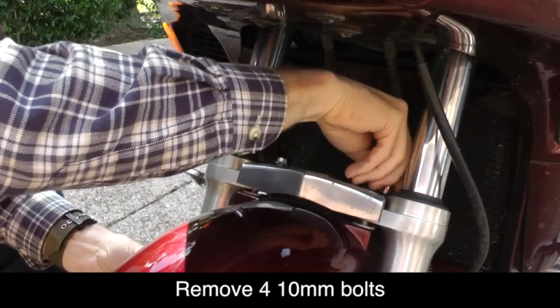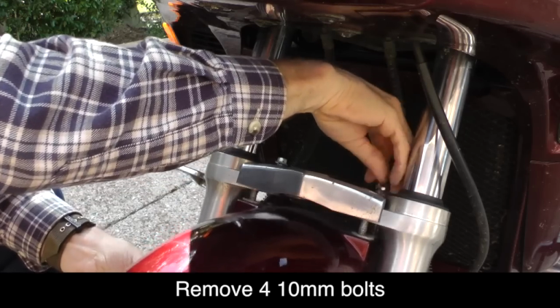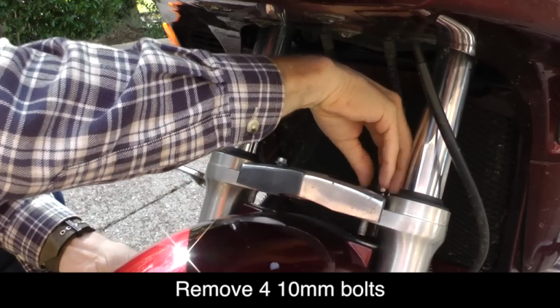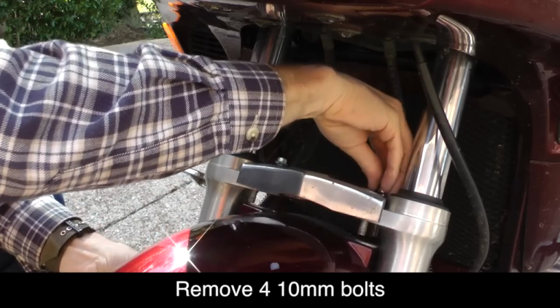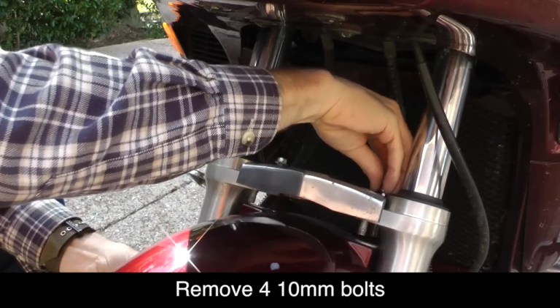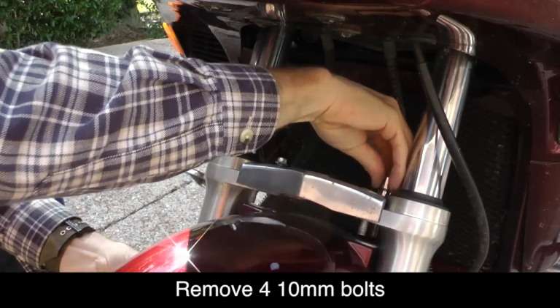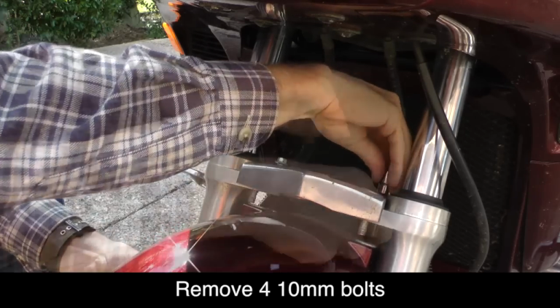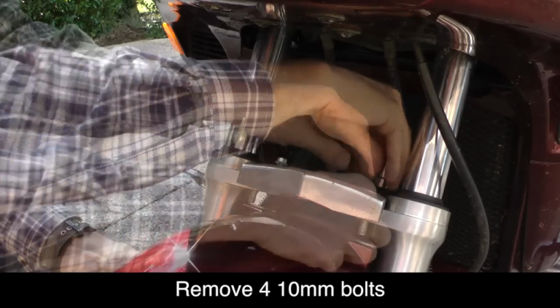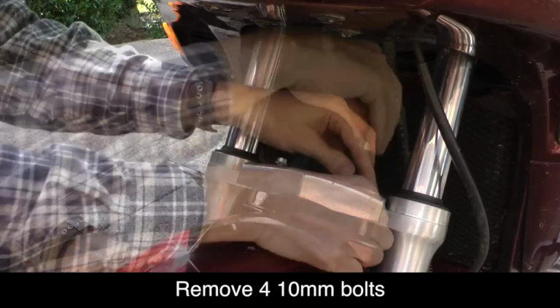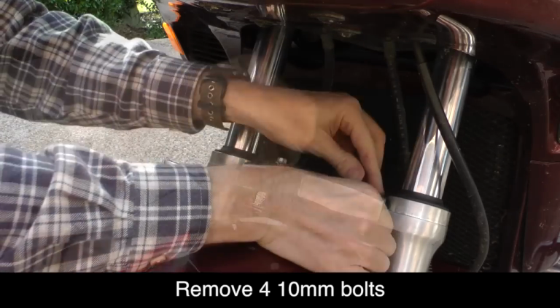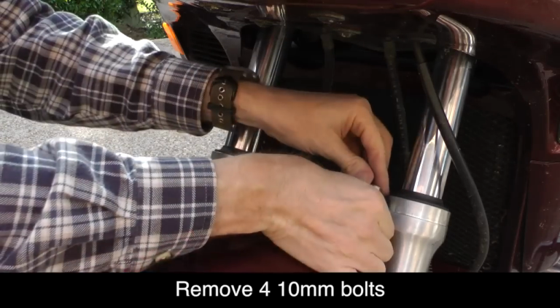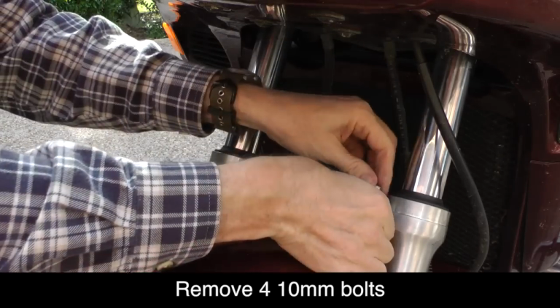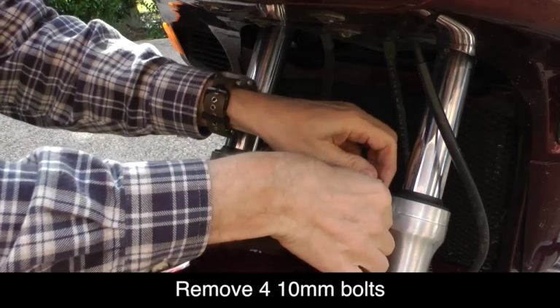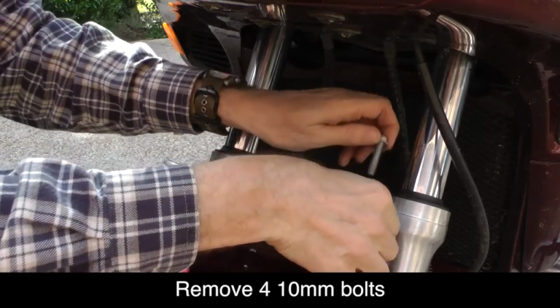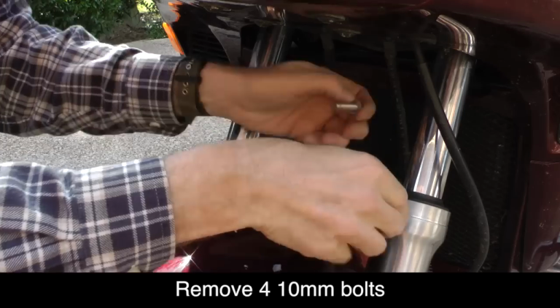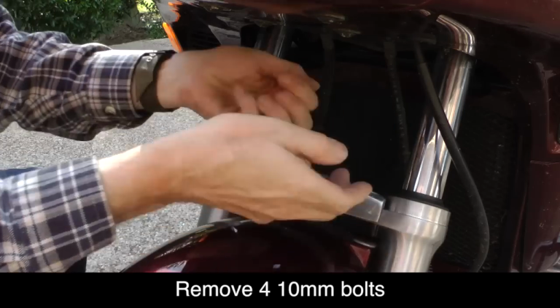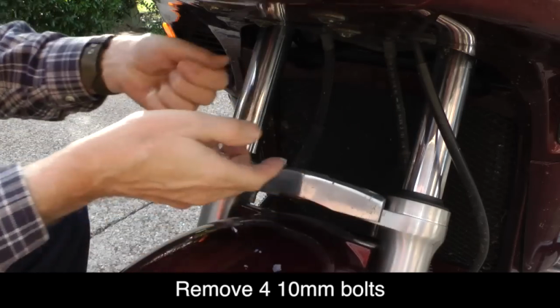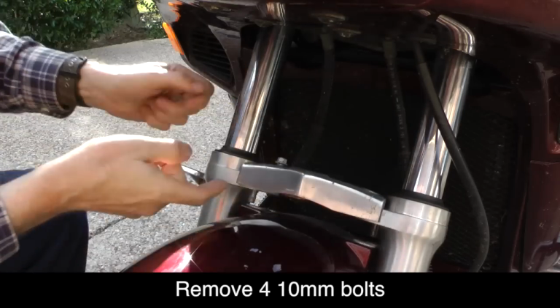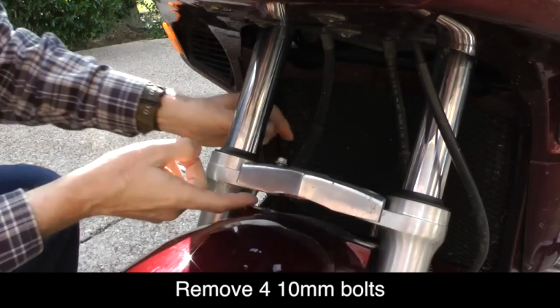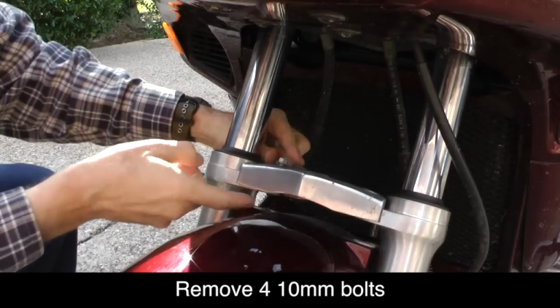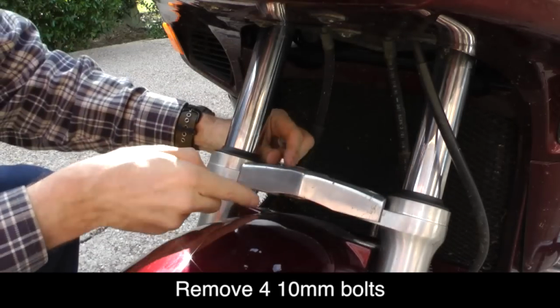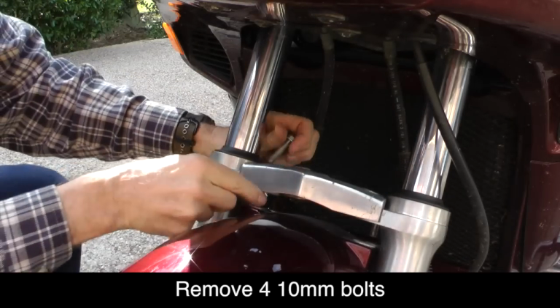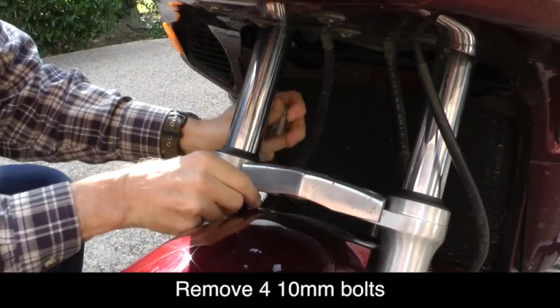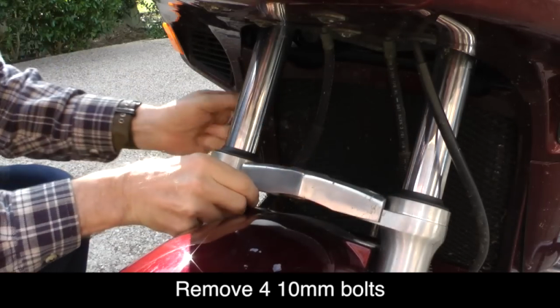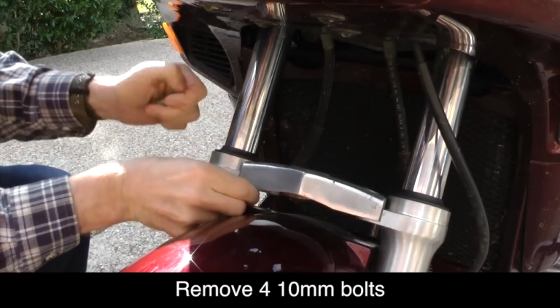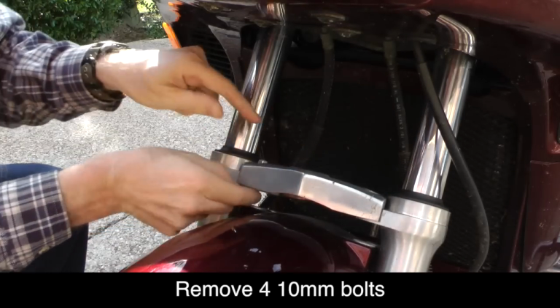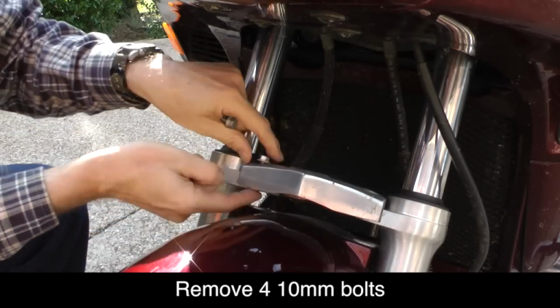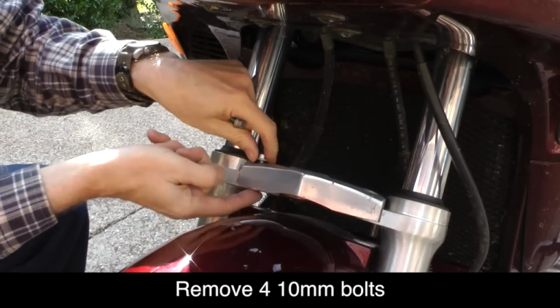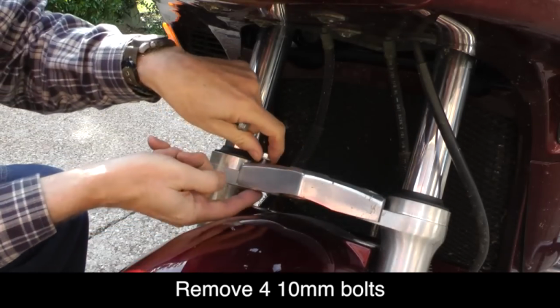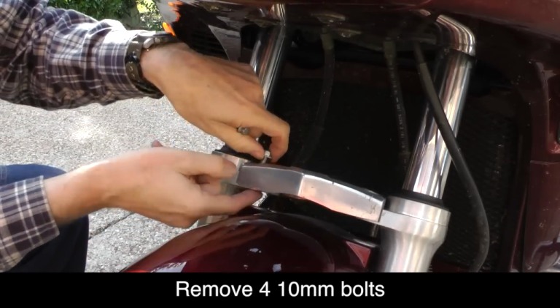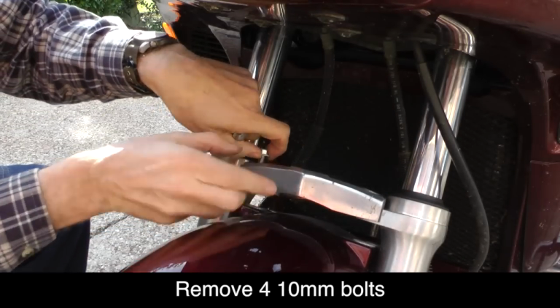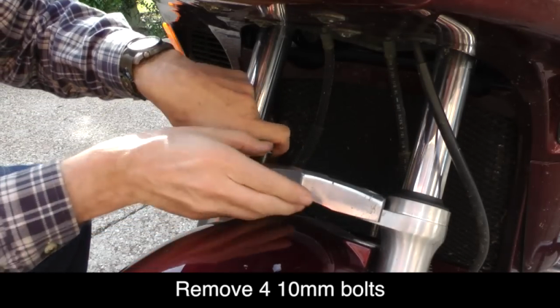With the four bolts removed, we can just easily lift off this decorative cover.